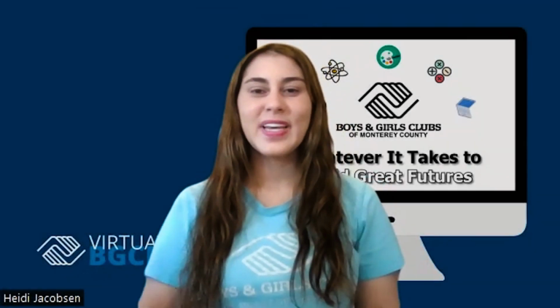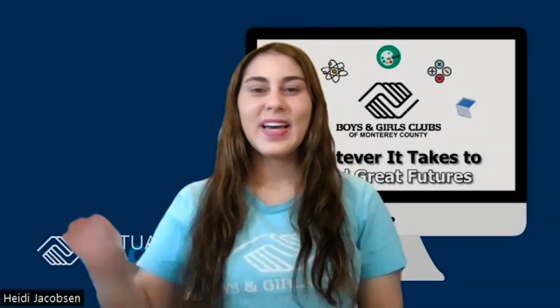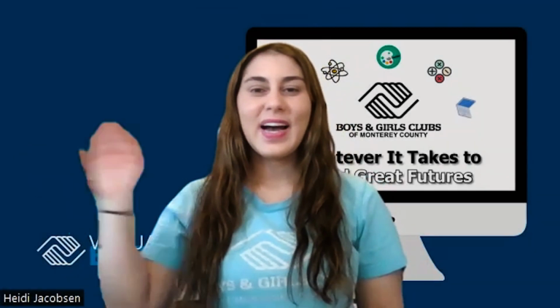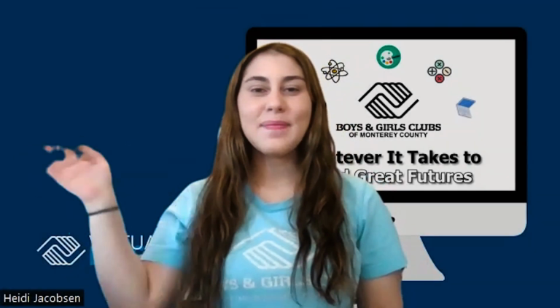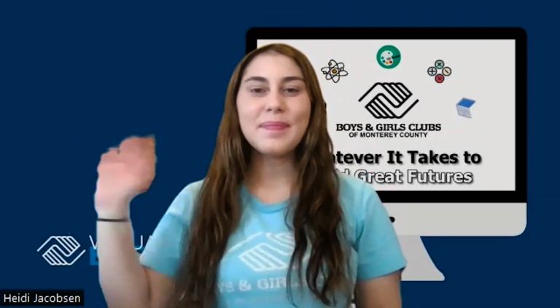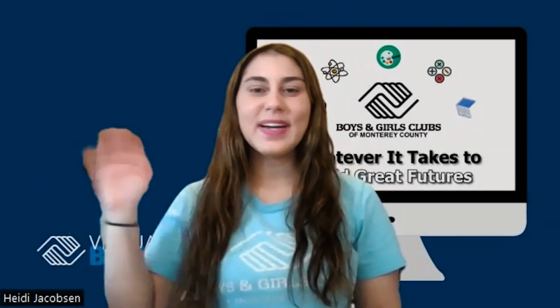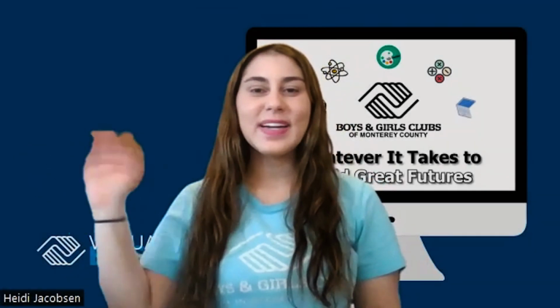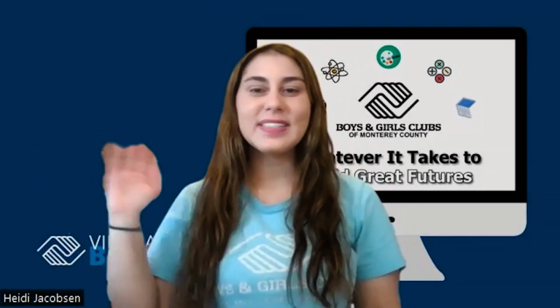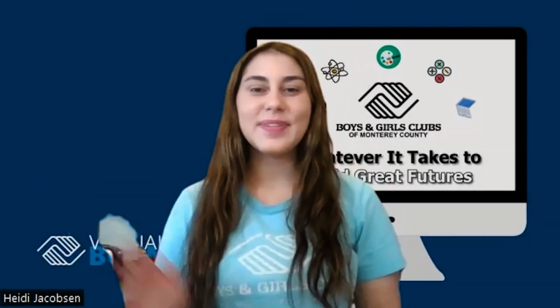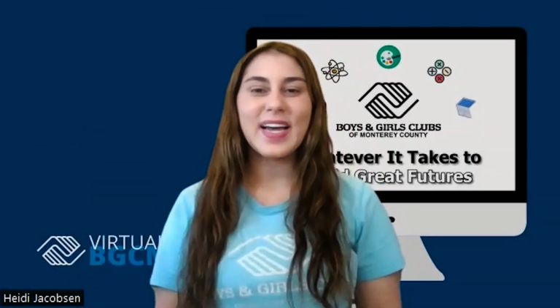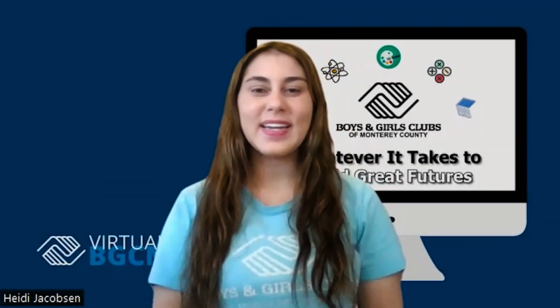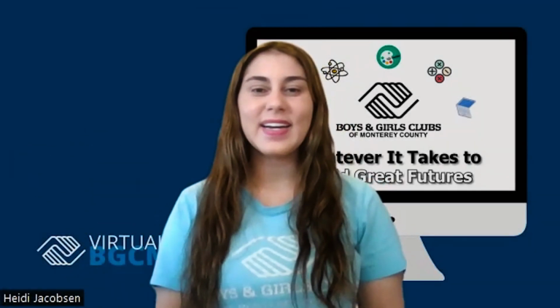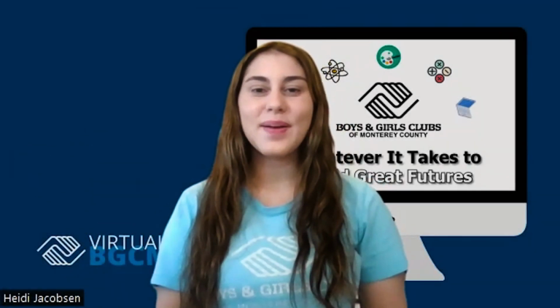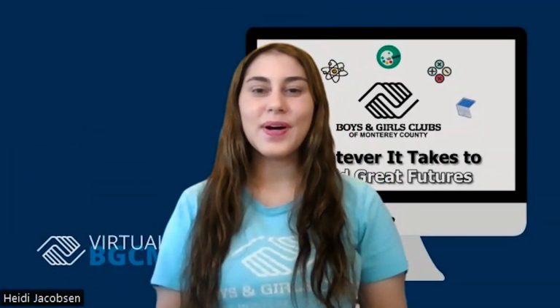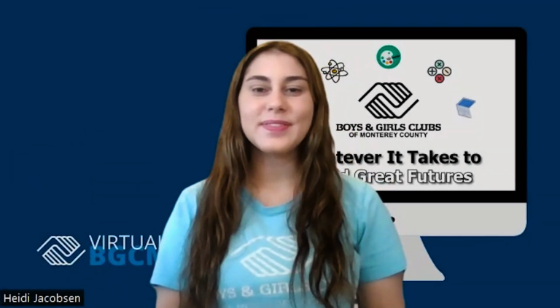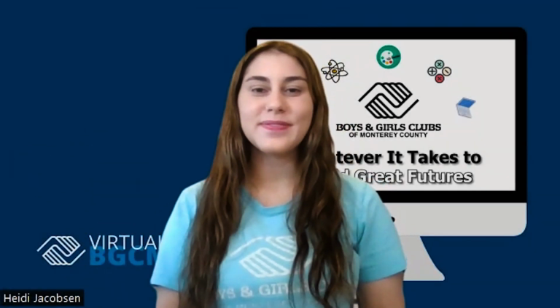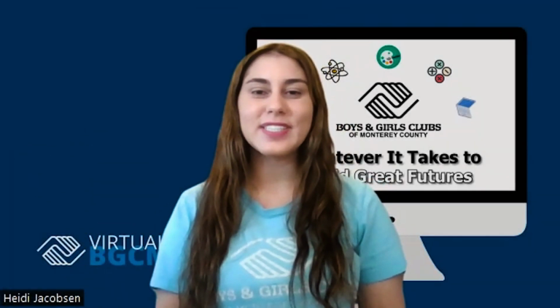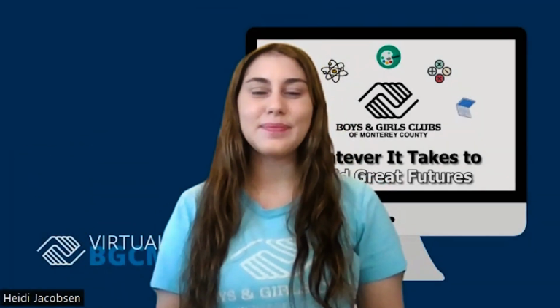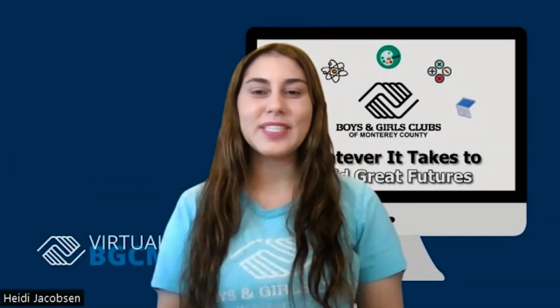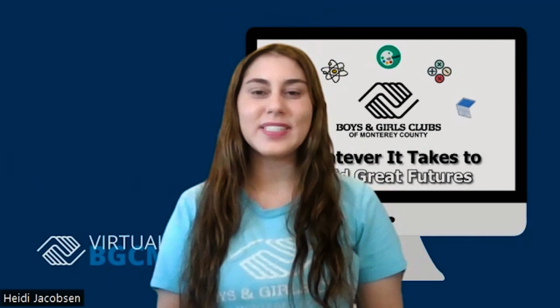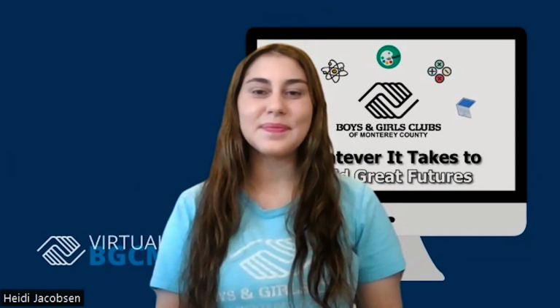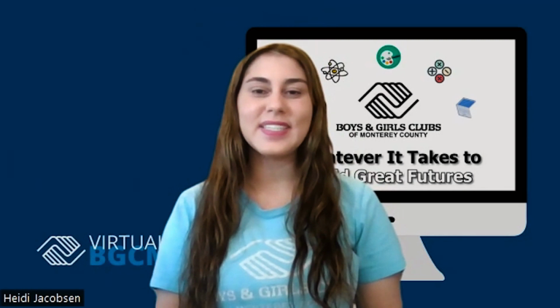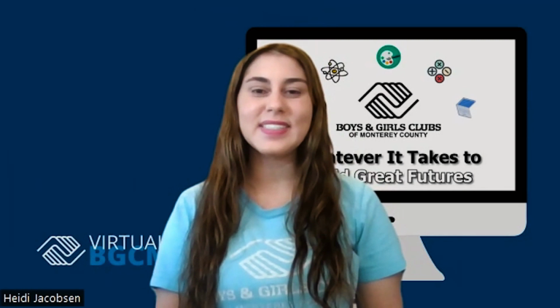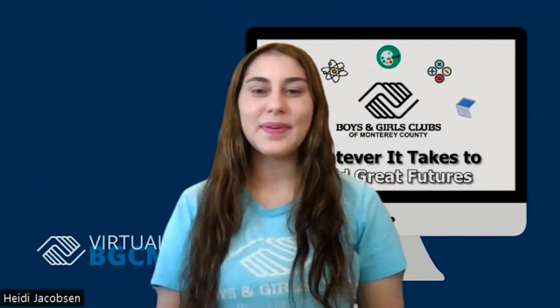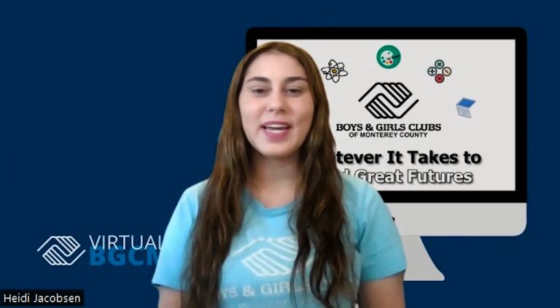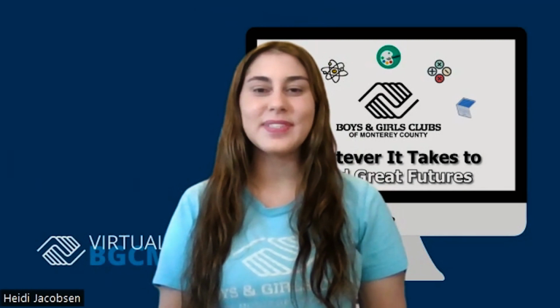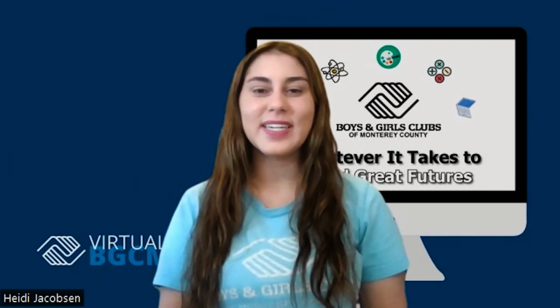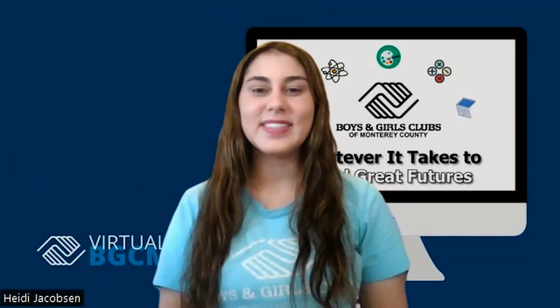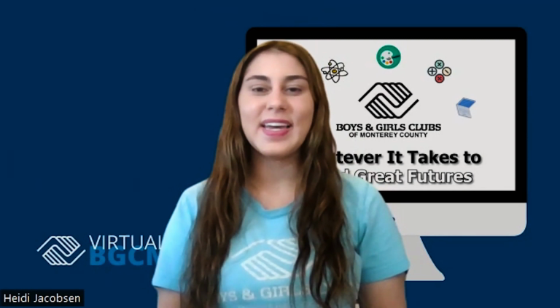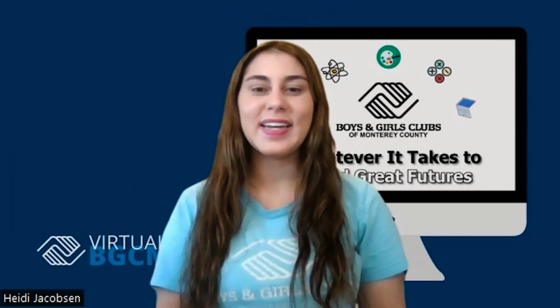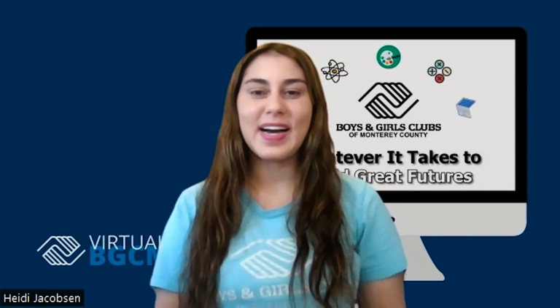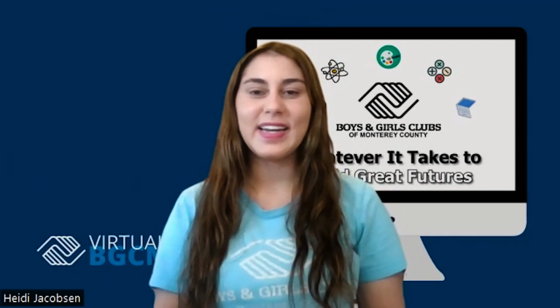Hi members! Ms. Heidi here, and welcome to Virtually BGCMC Summer Camp Series Day 9.